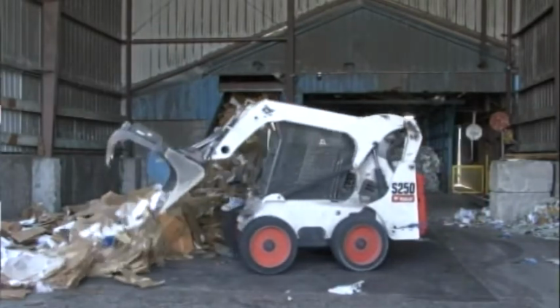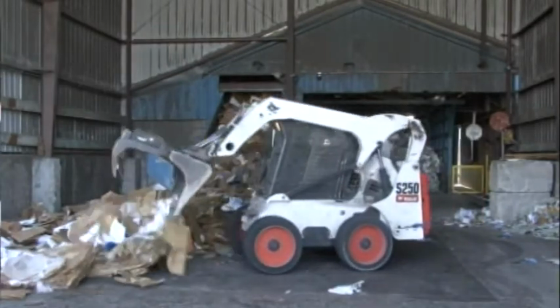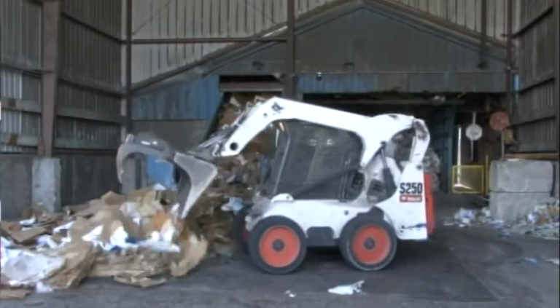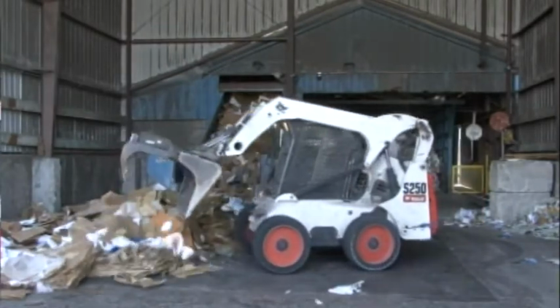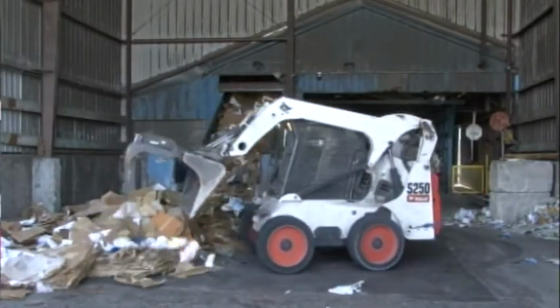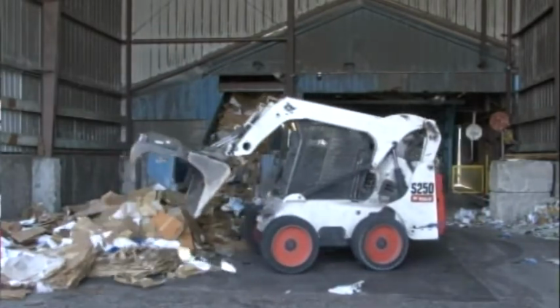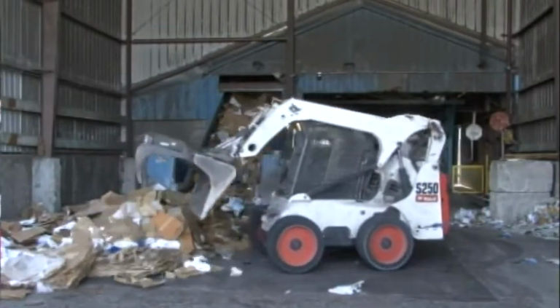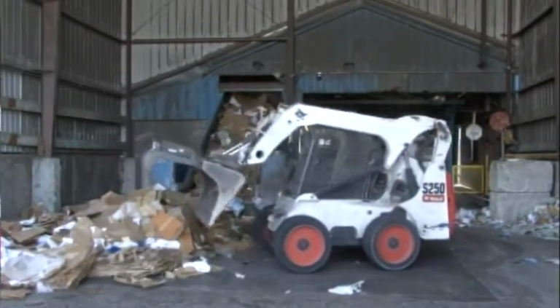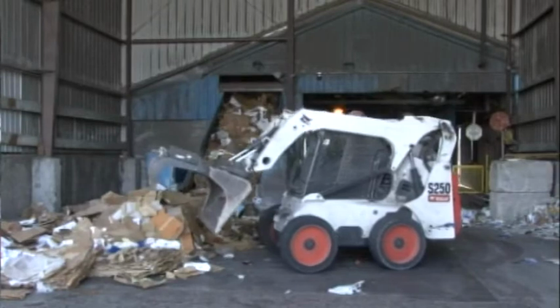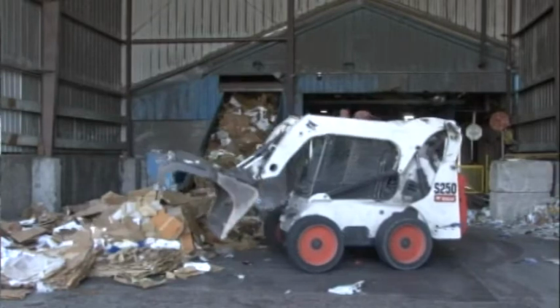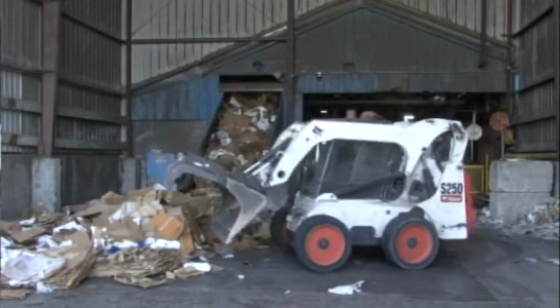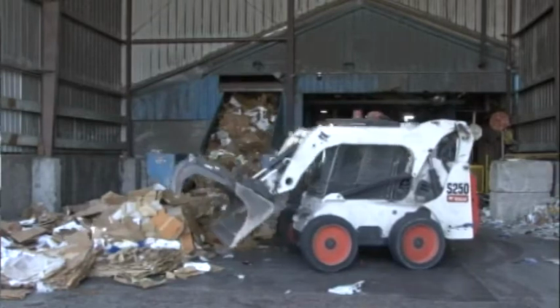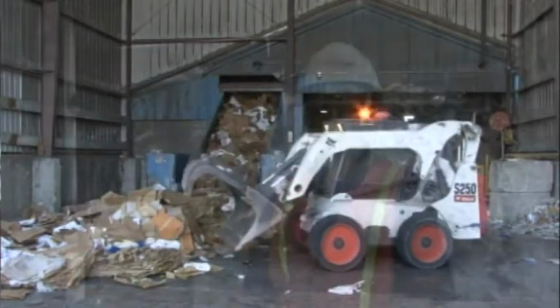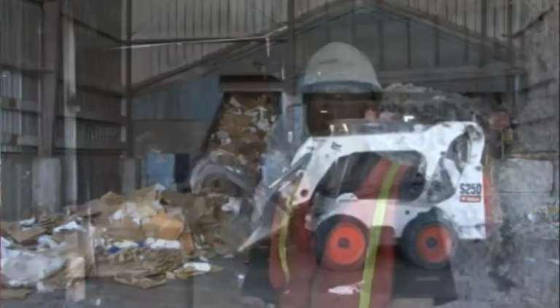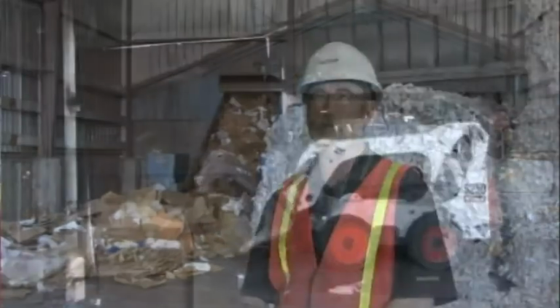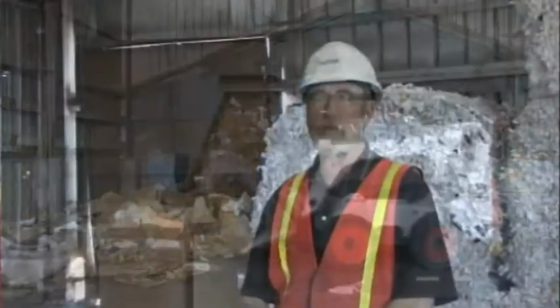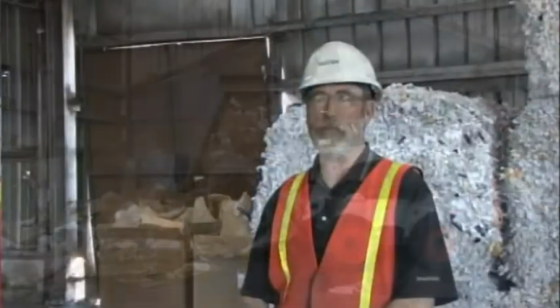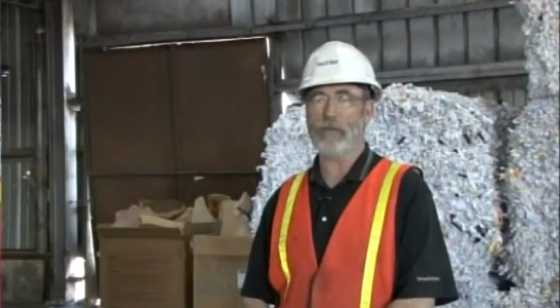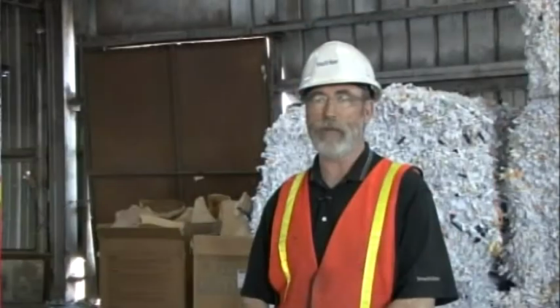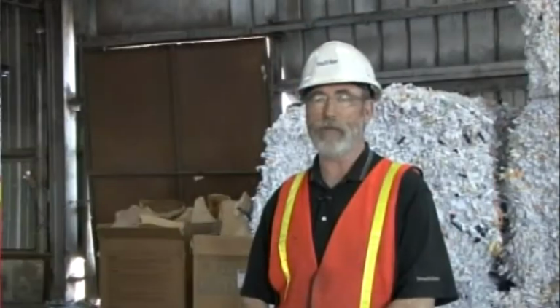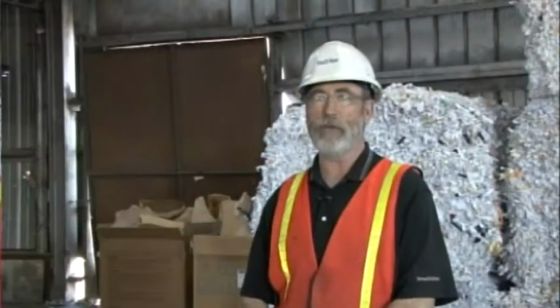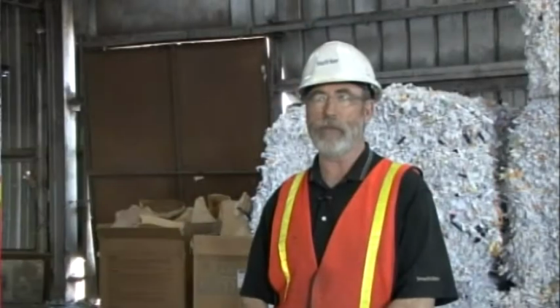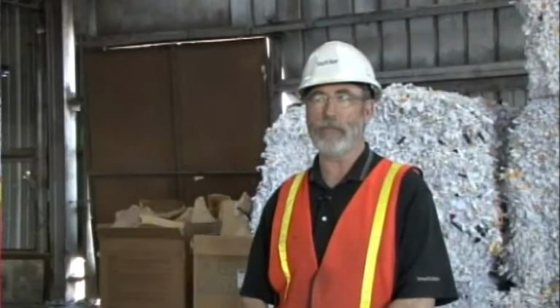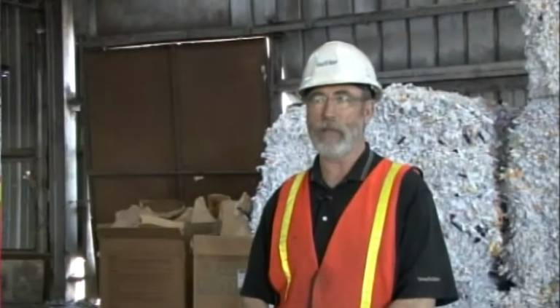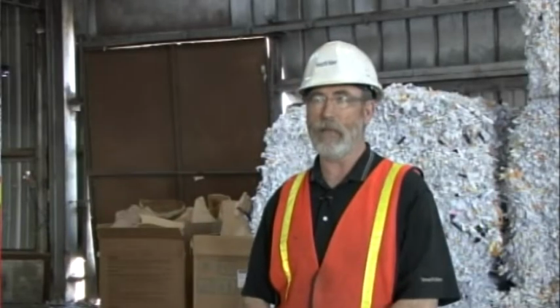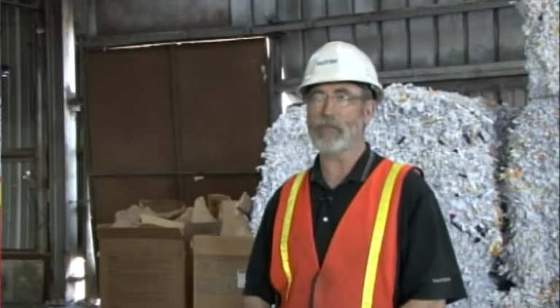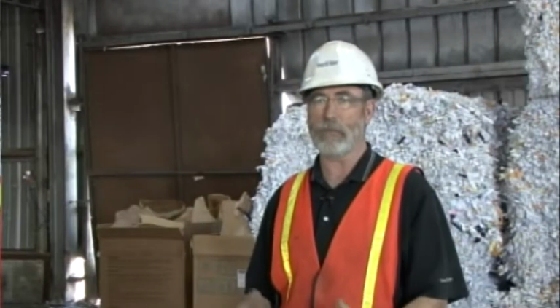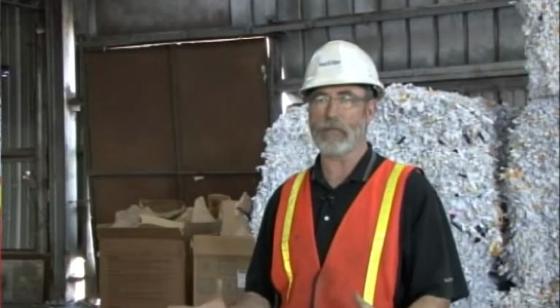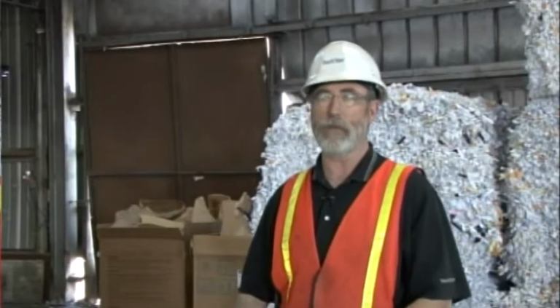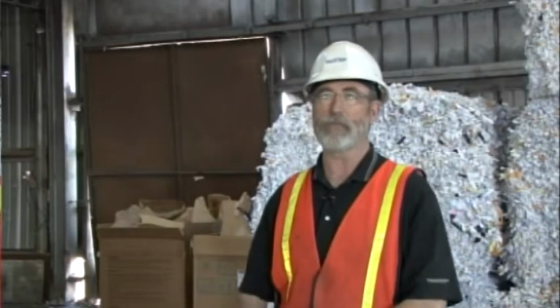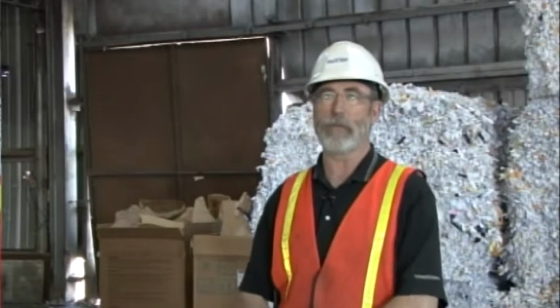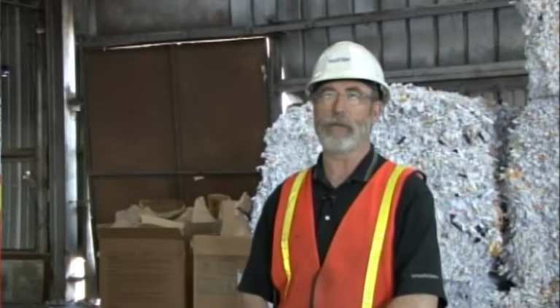Once we separate that, then we bale it. We bale all the paper and the film, and then it's shipped out to mills from there.